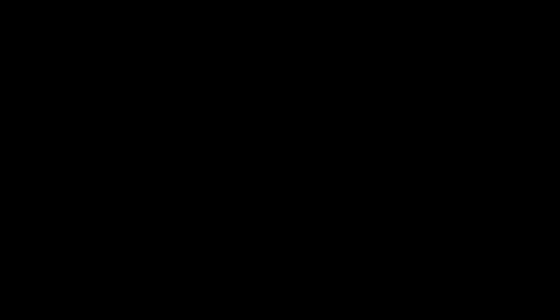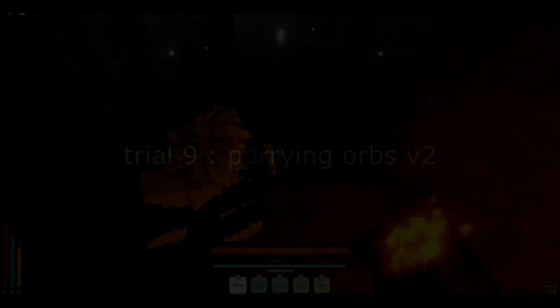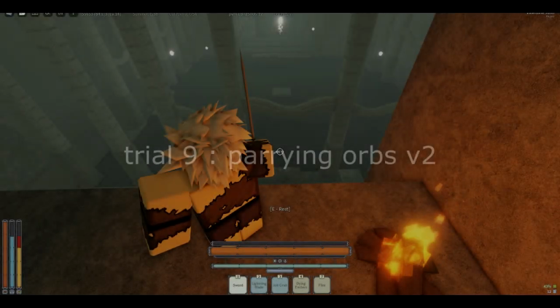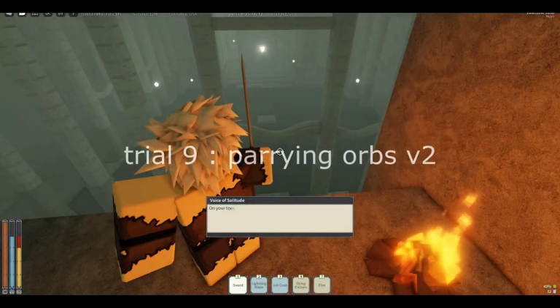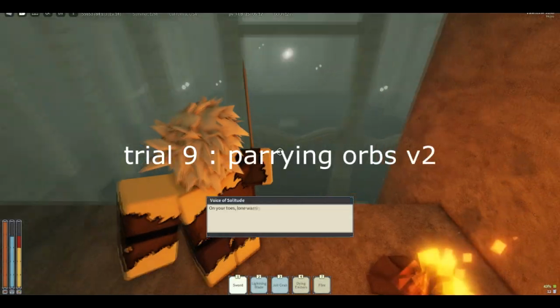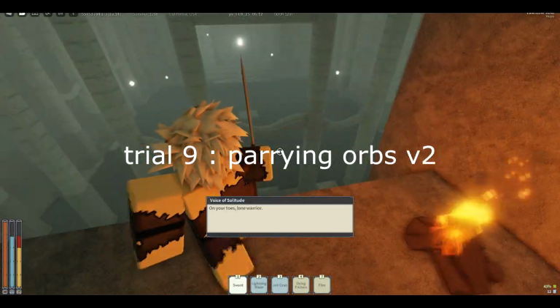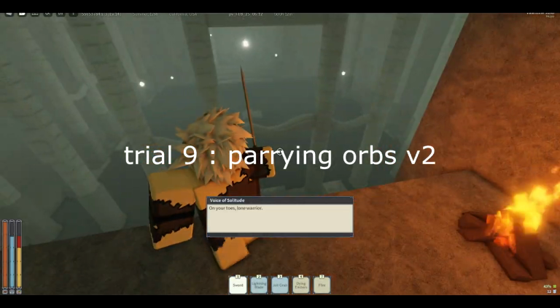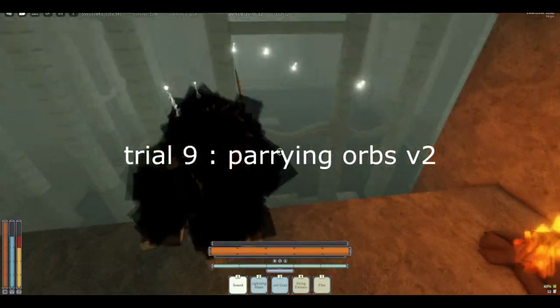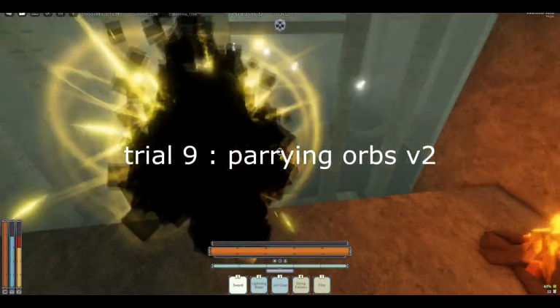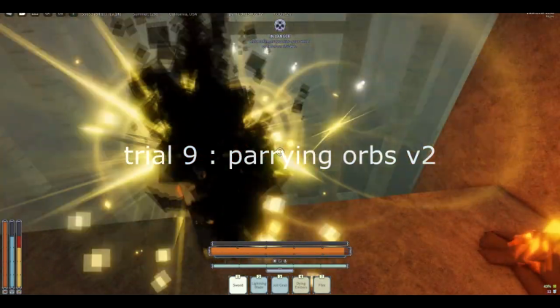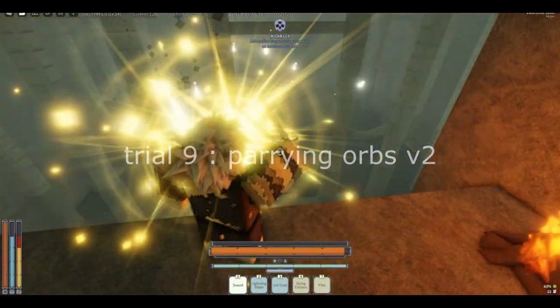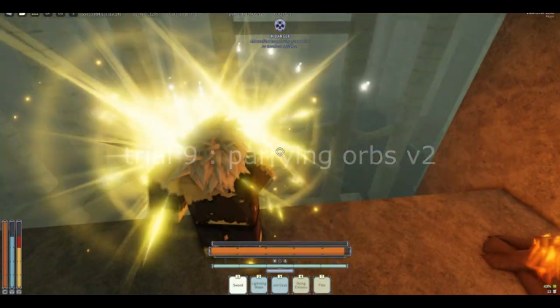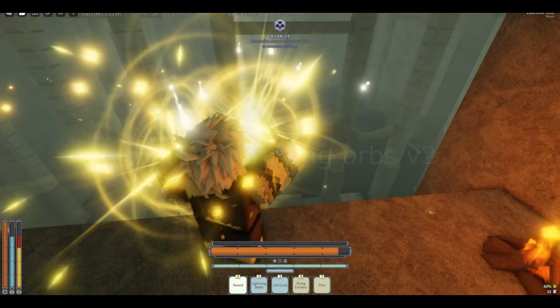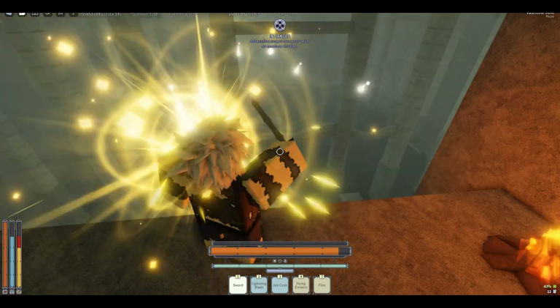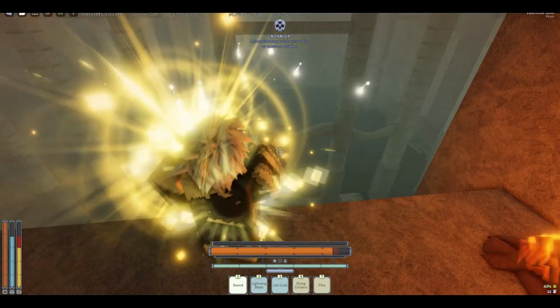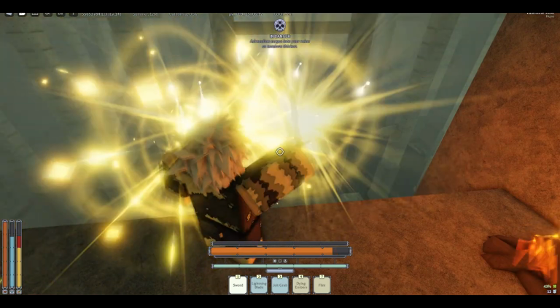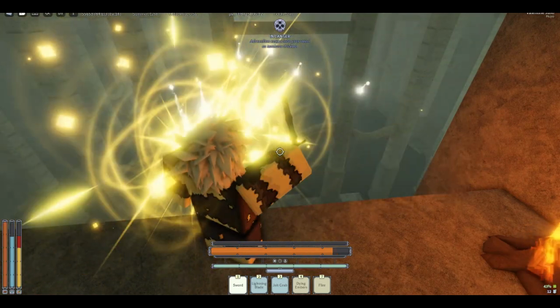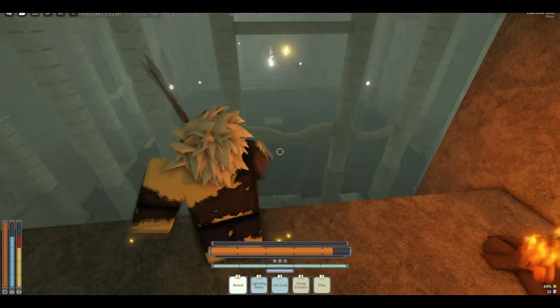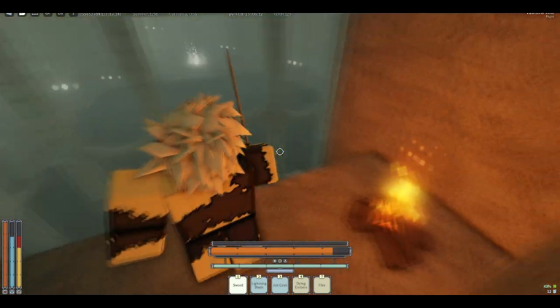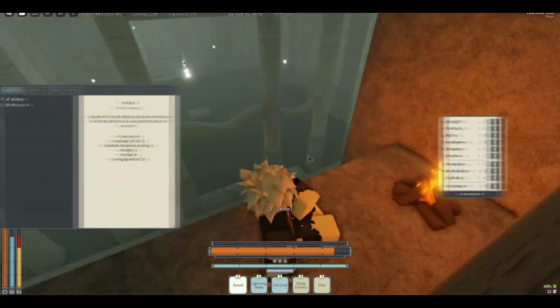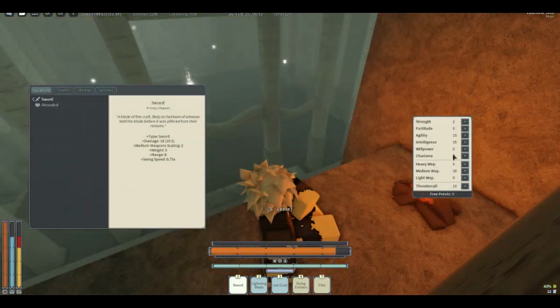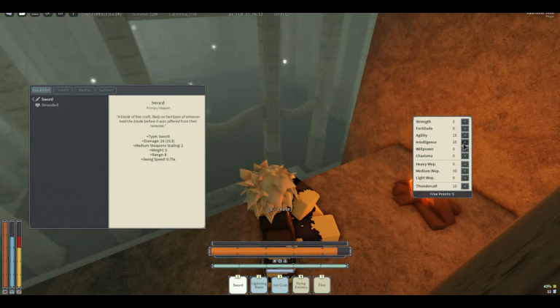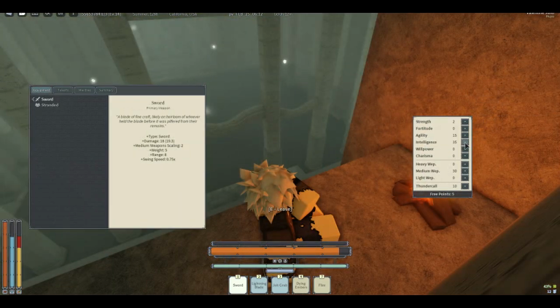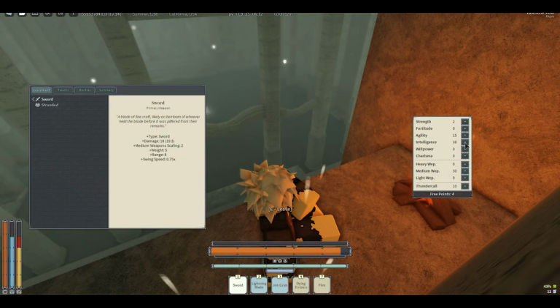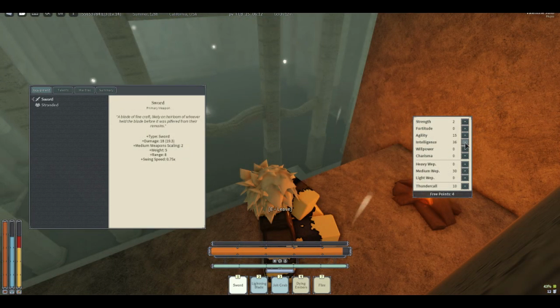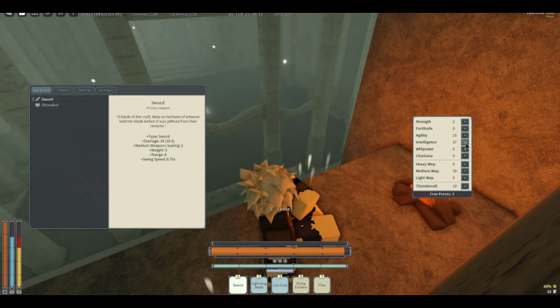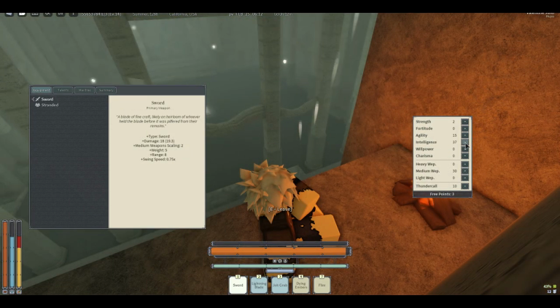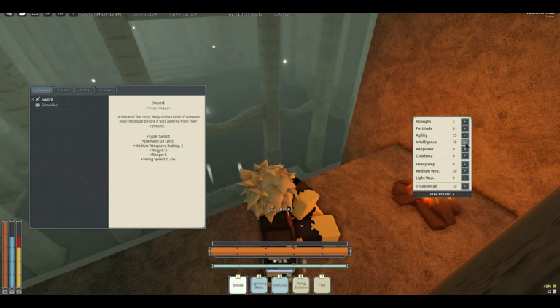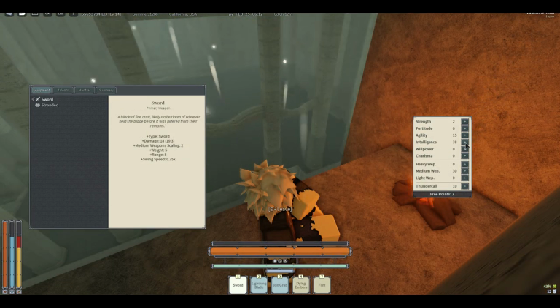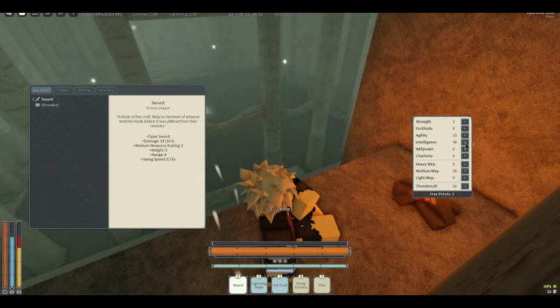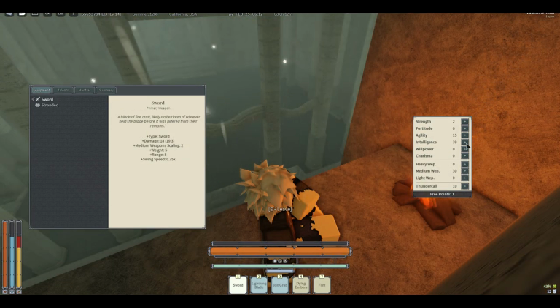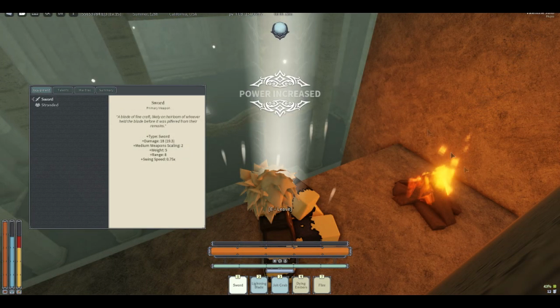Now with the second Pairing Orbs, it's just as easy as the first. All you need to do is, as soon as the text disappears, just spam F.